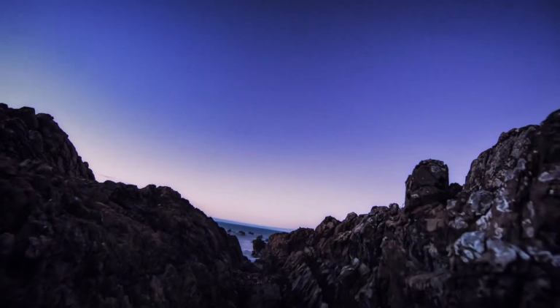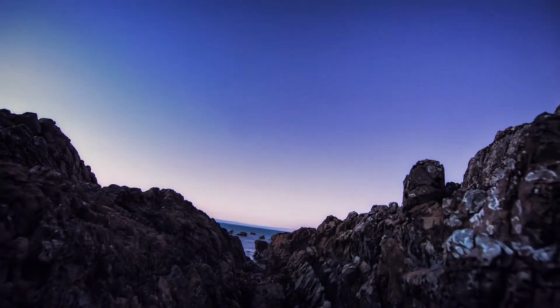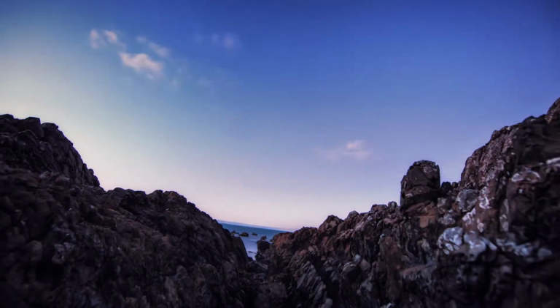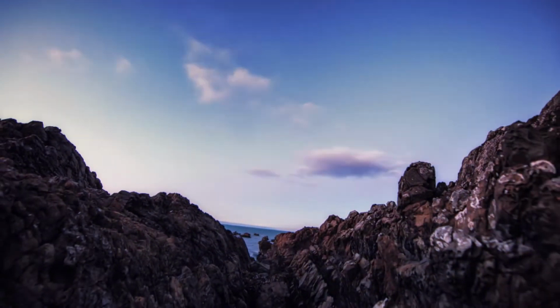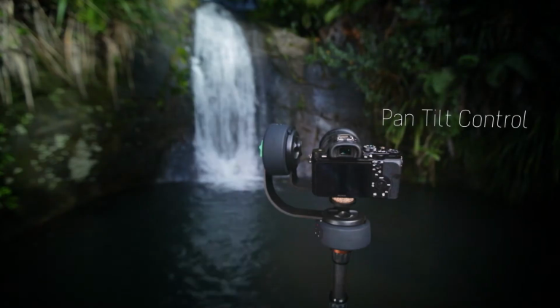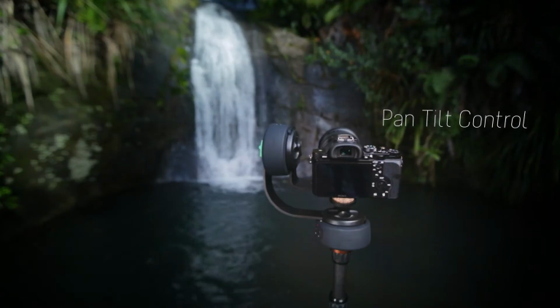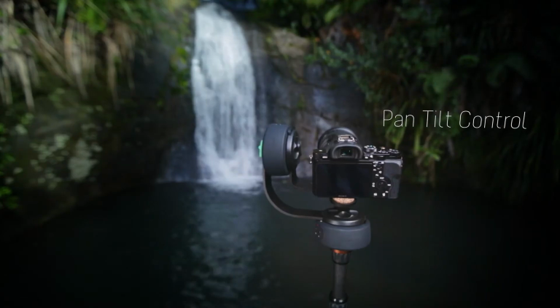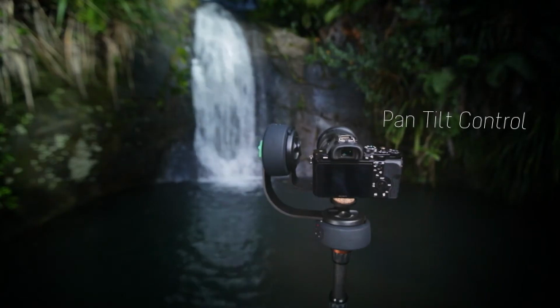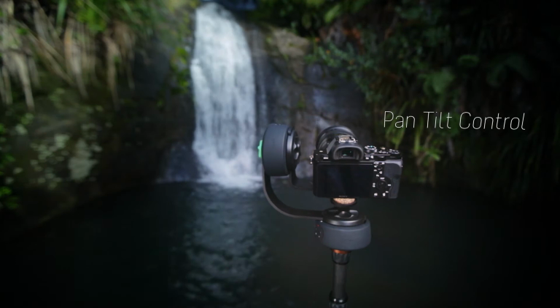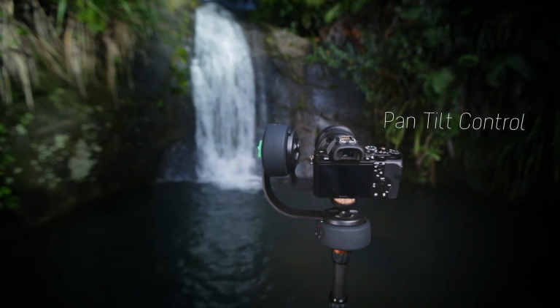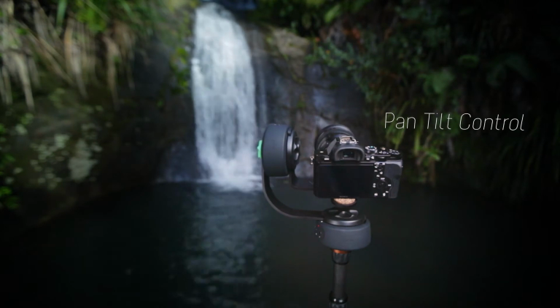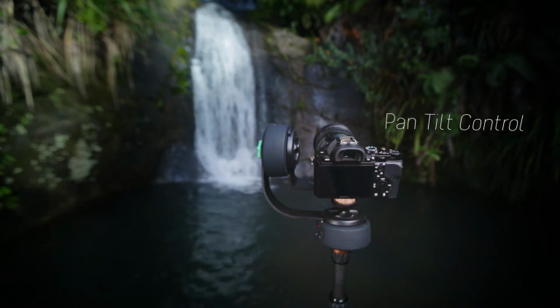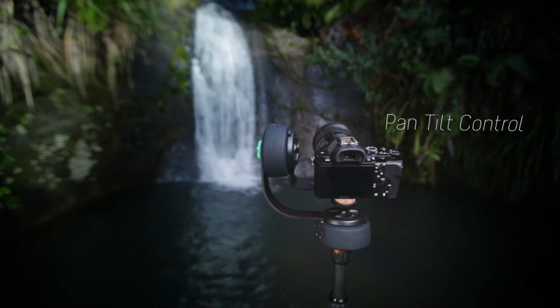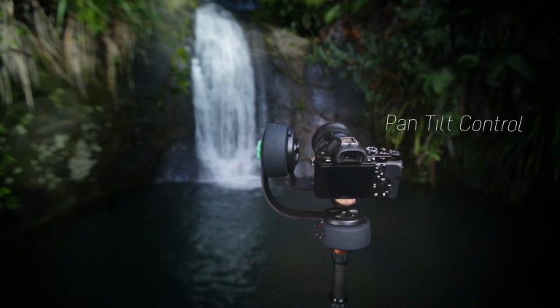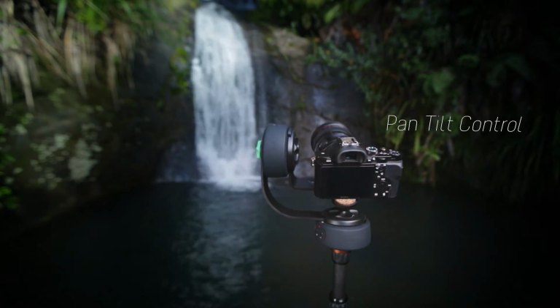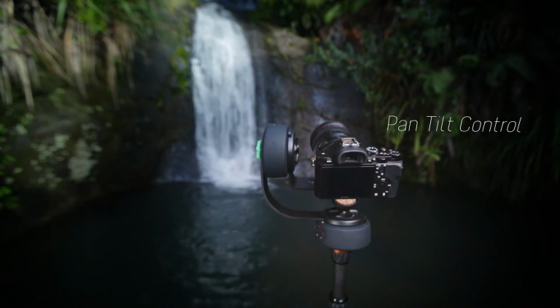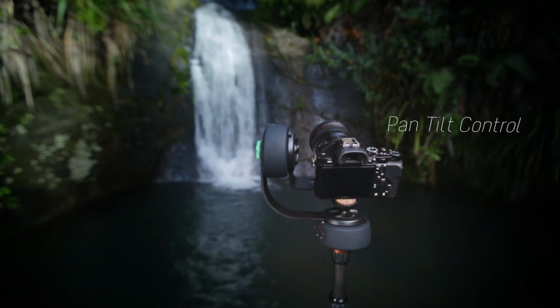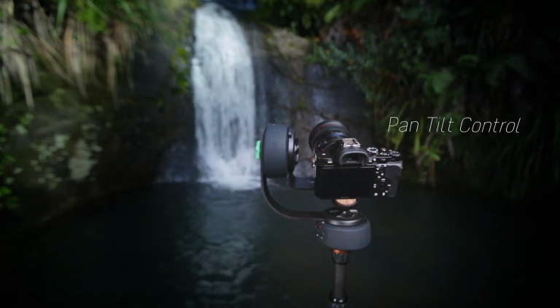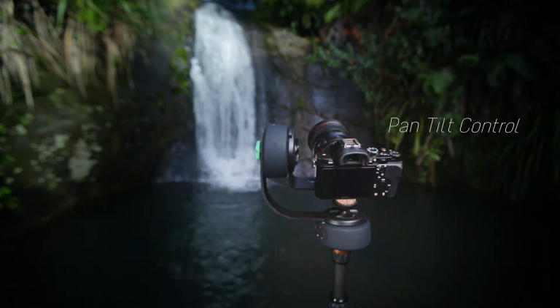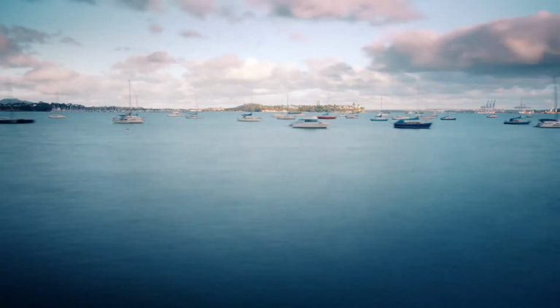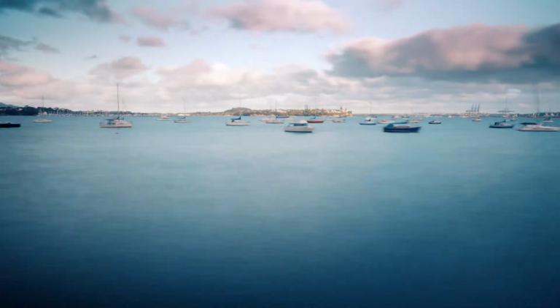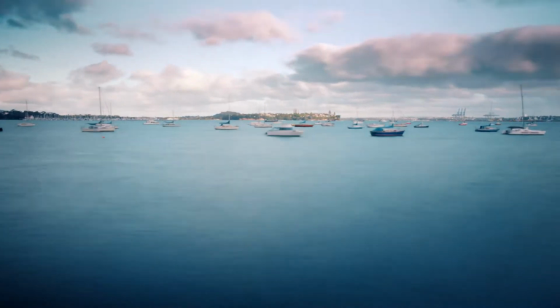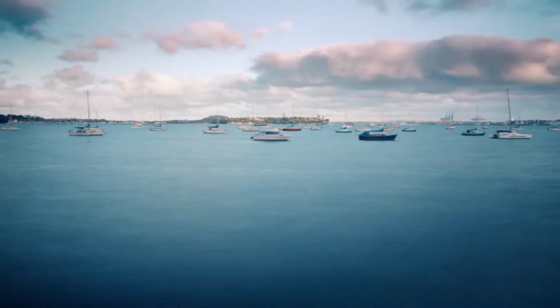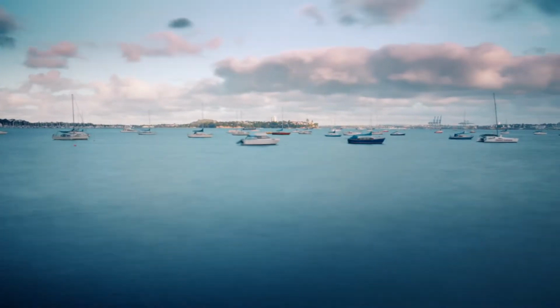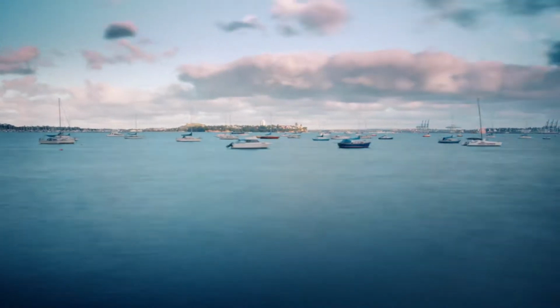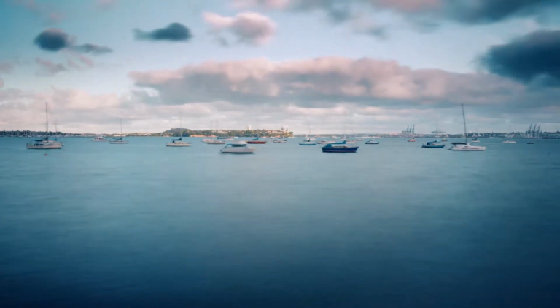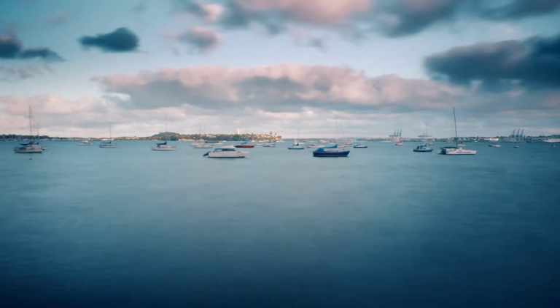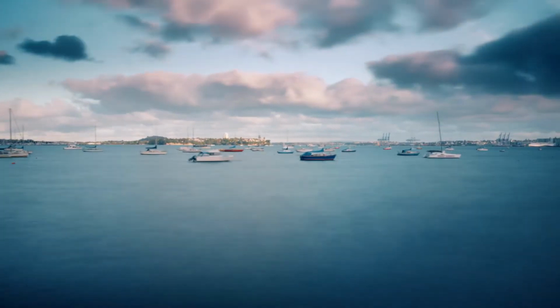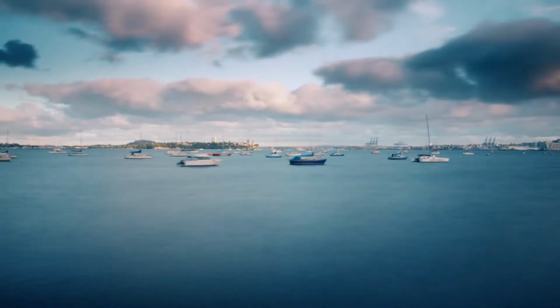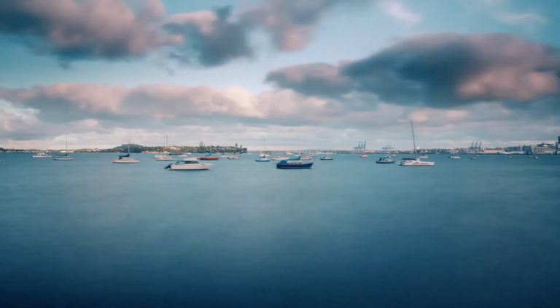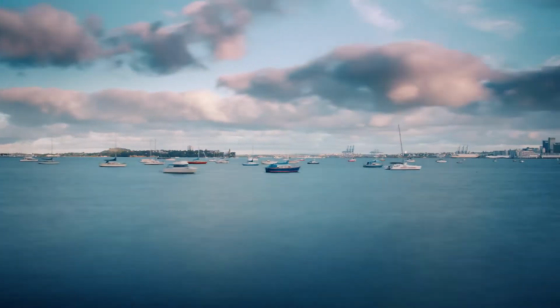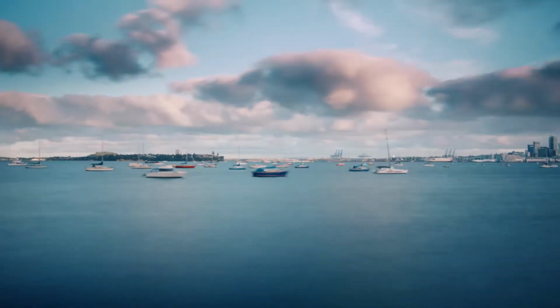Pairing two Genie Minis is also possible, and enables pan-tilt control for both time-lapse and video.